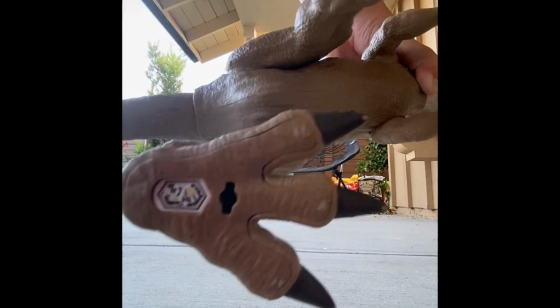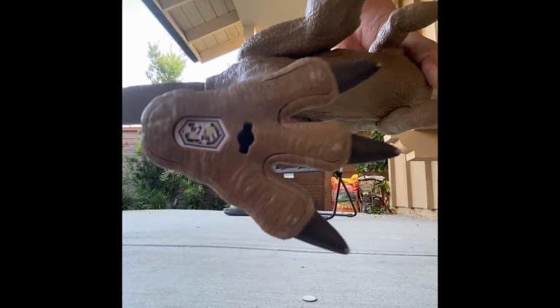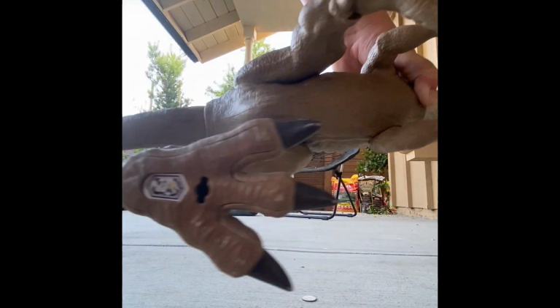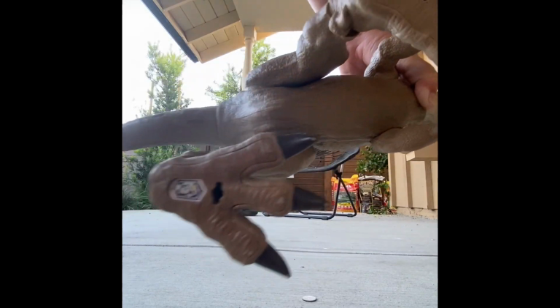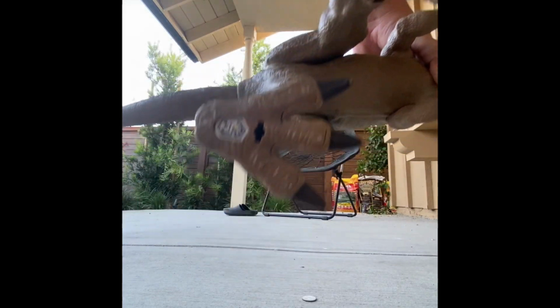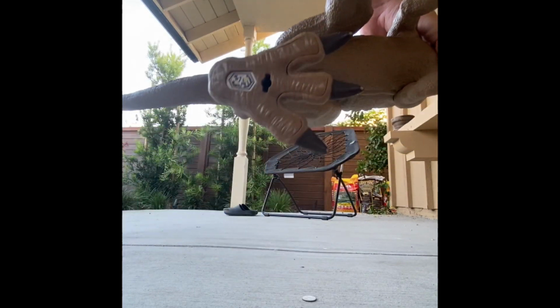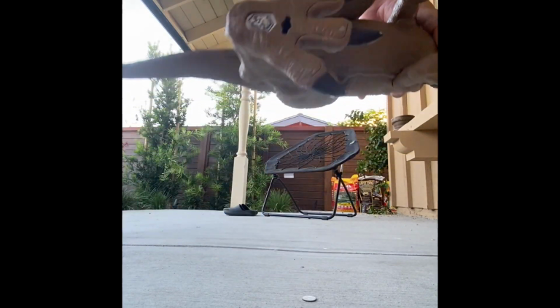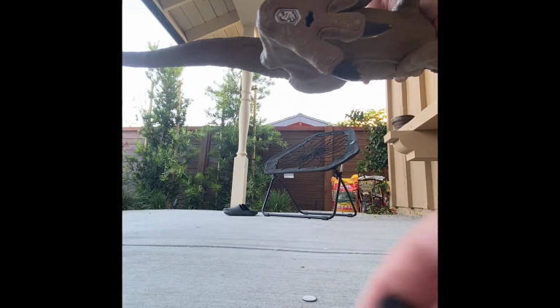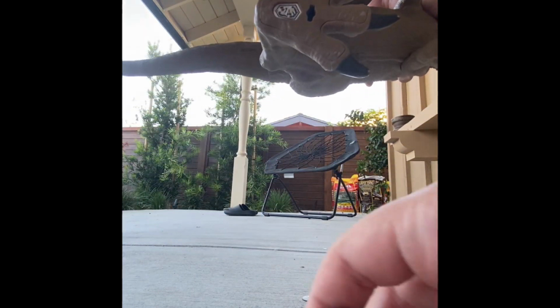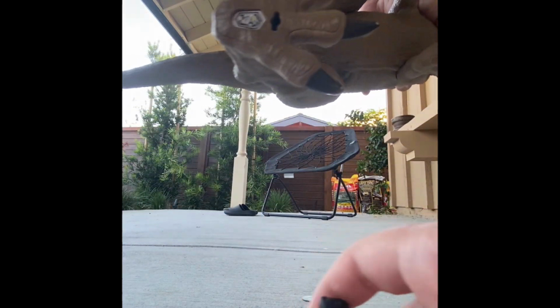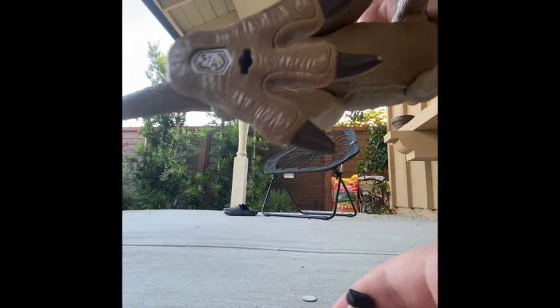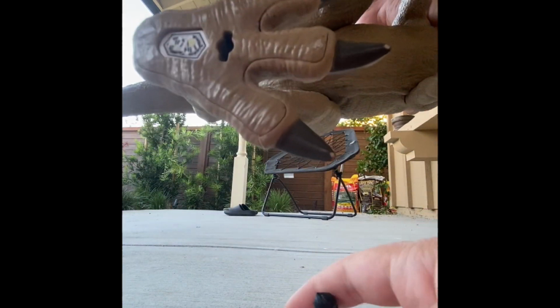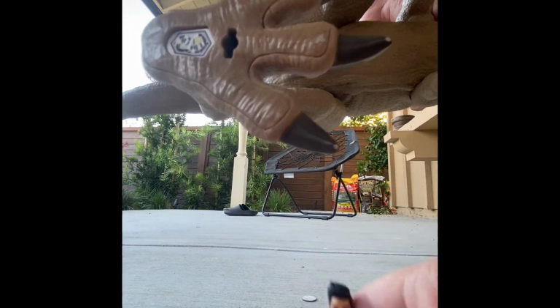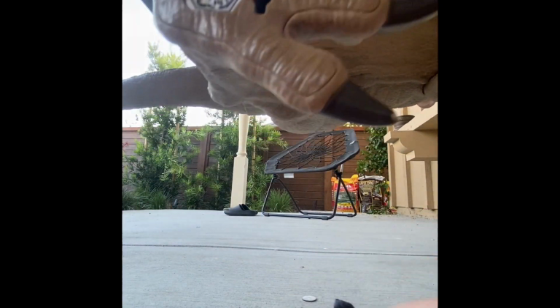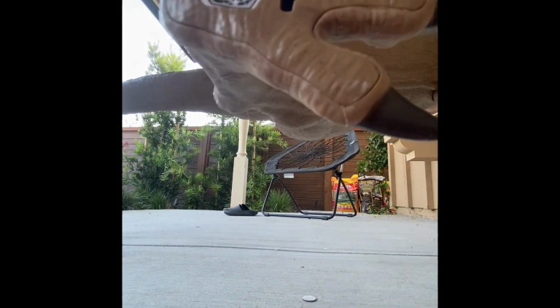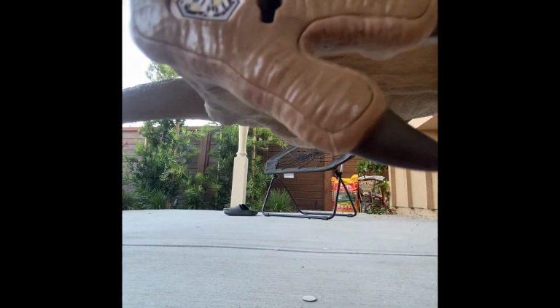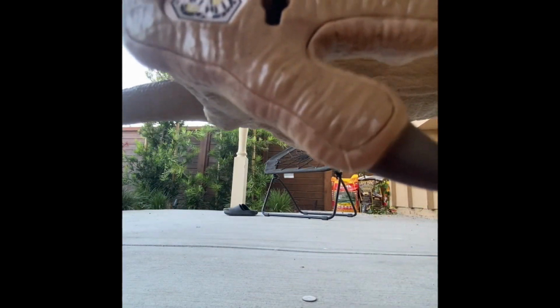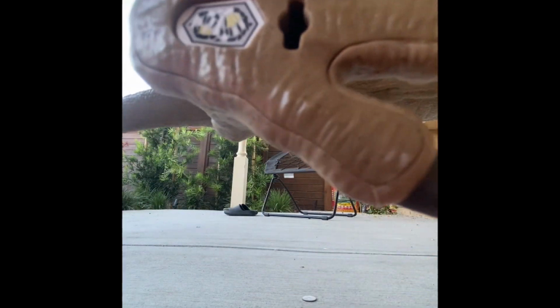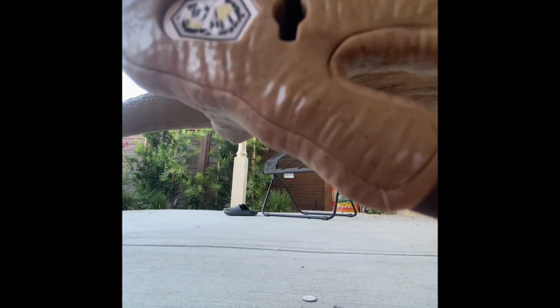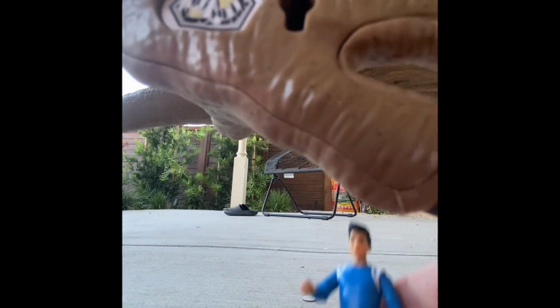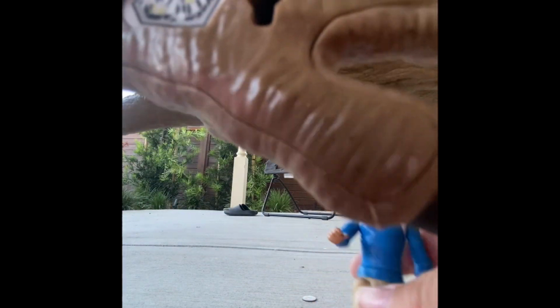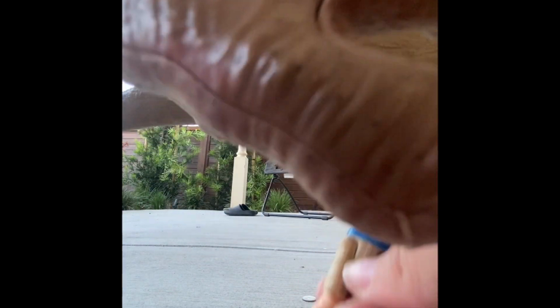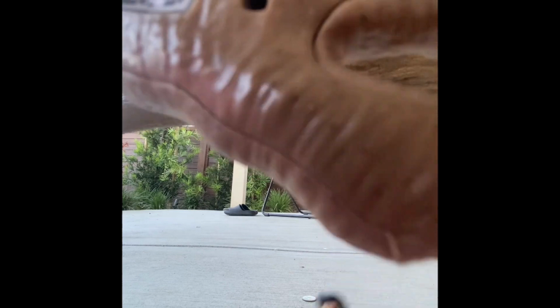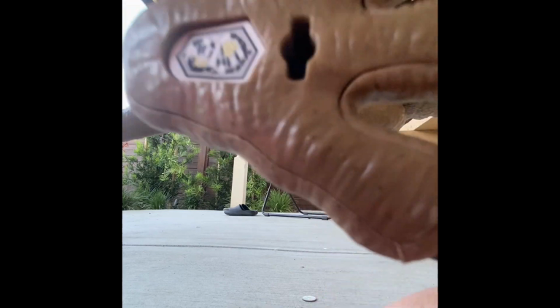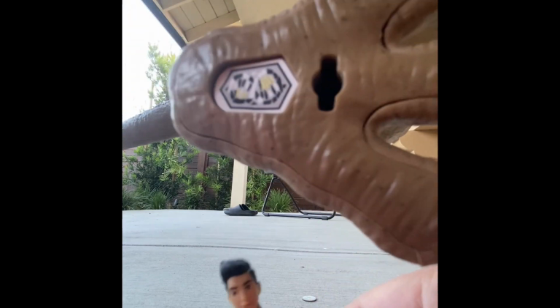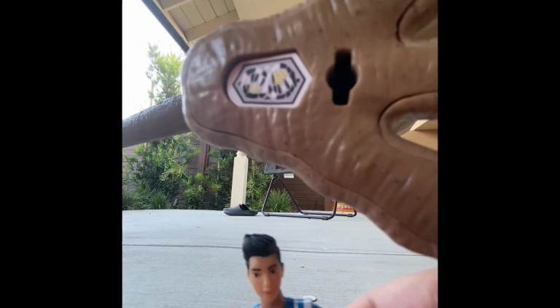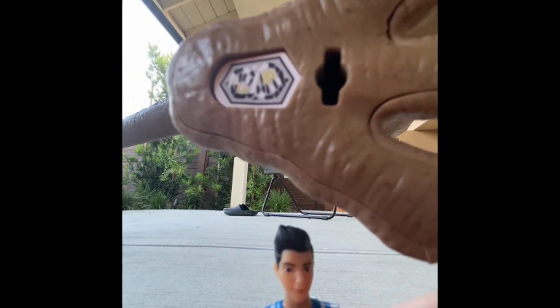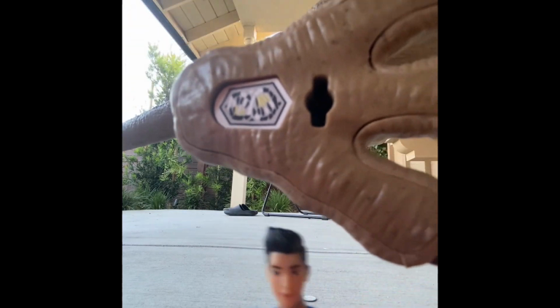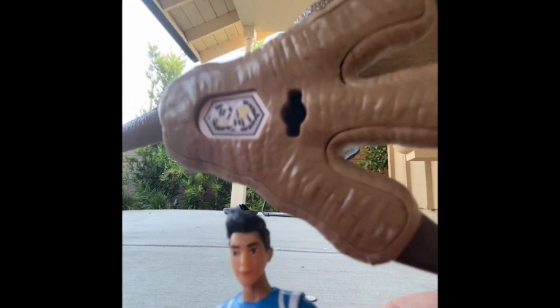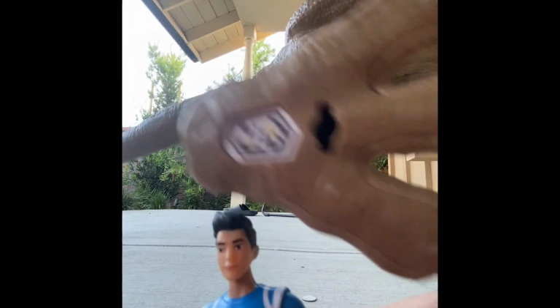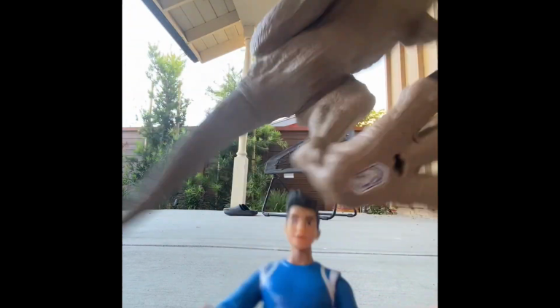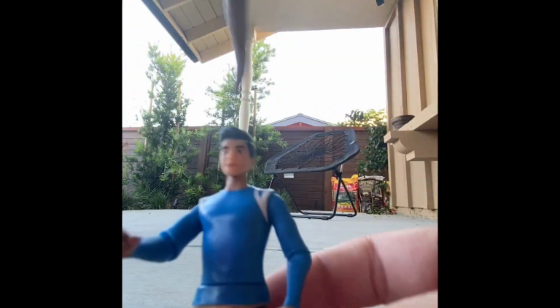Do you see that? Yeah. I'll move it up here. There you go. Small on this one for some reason.